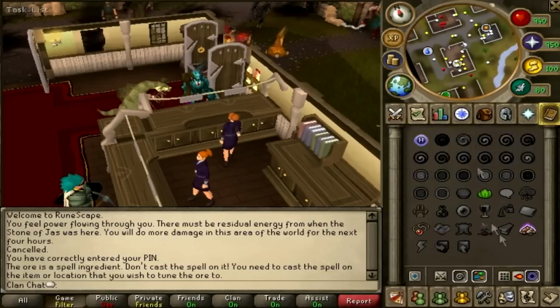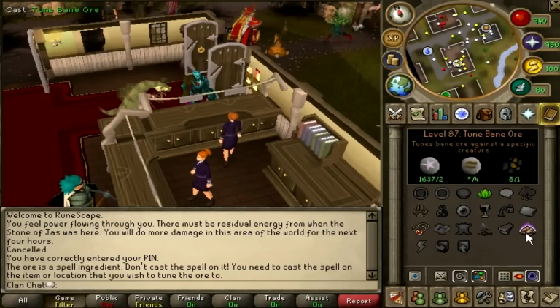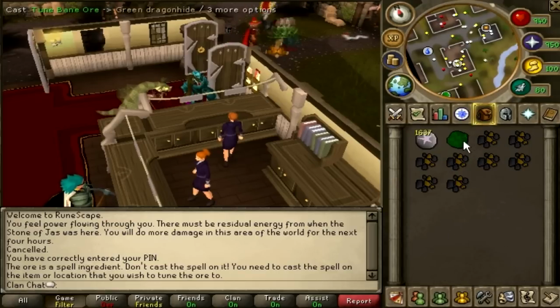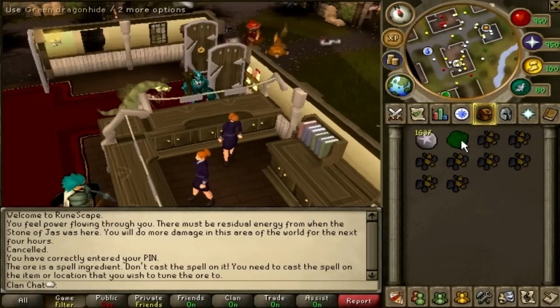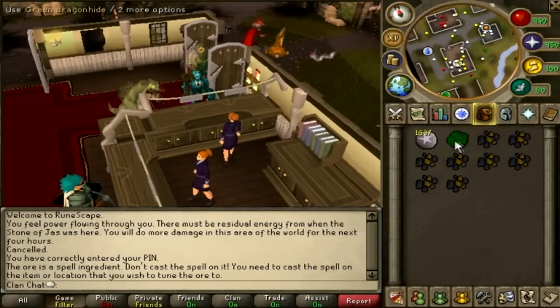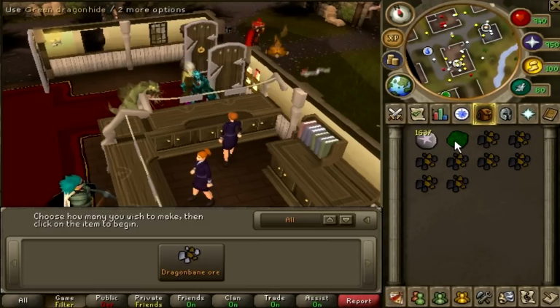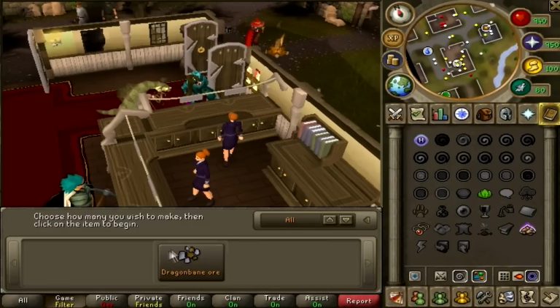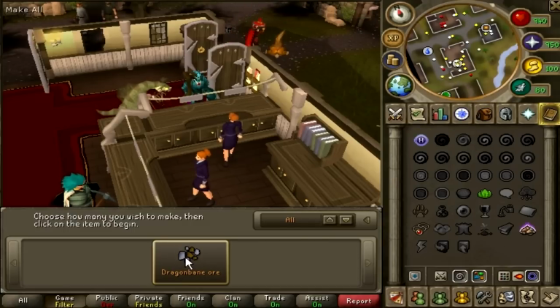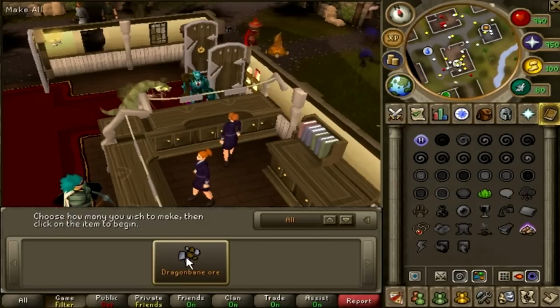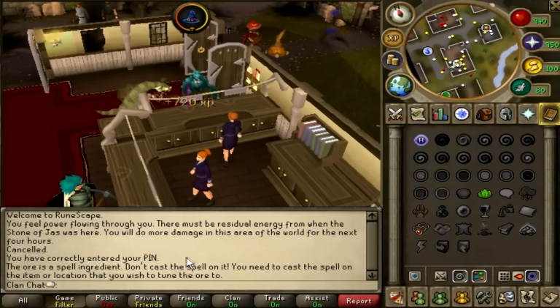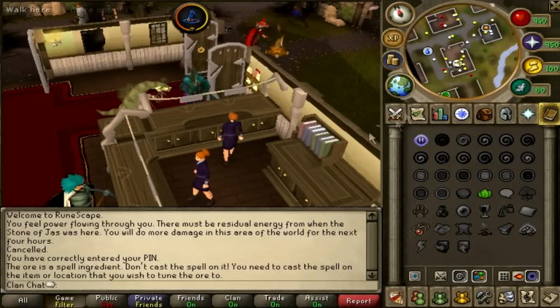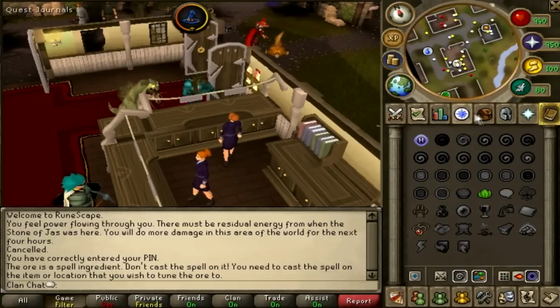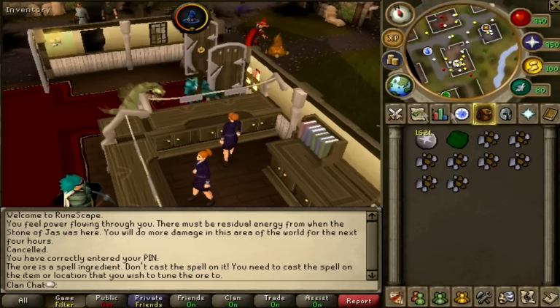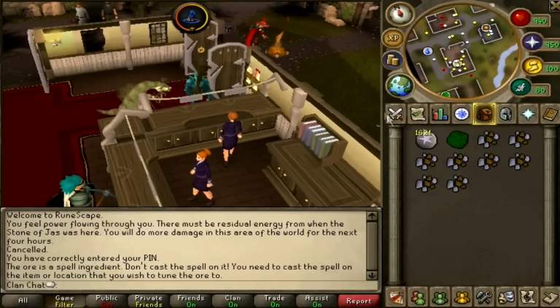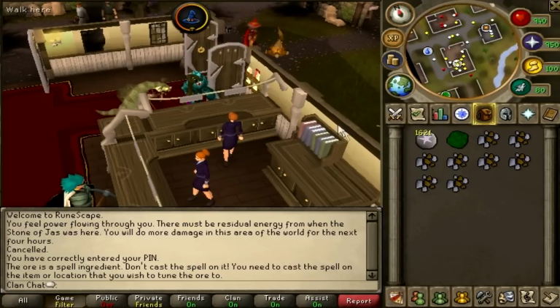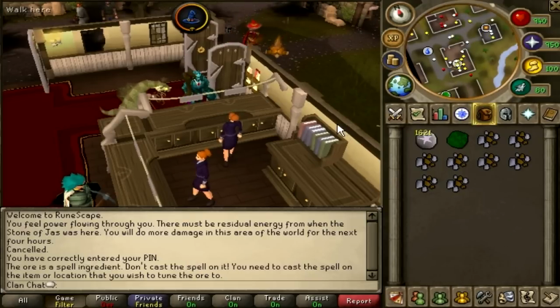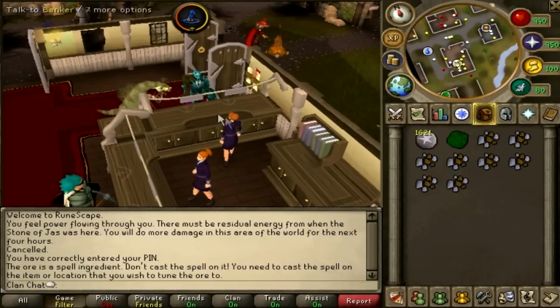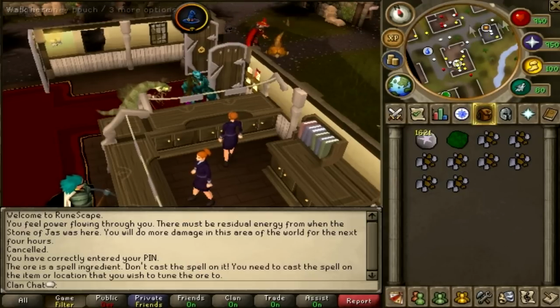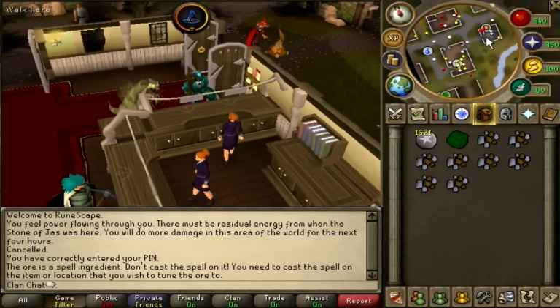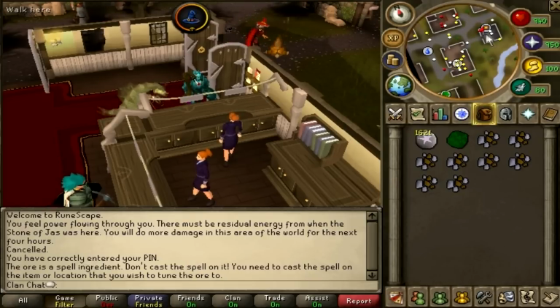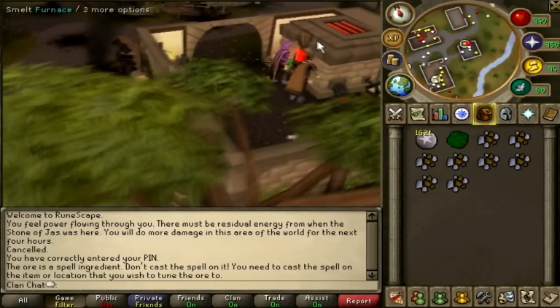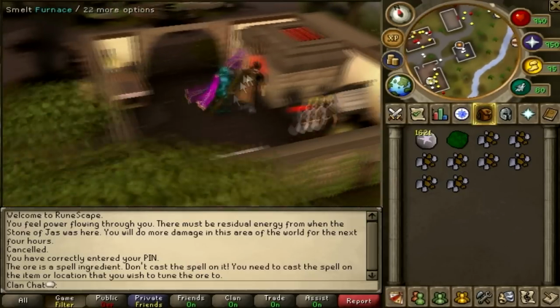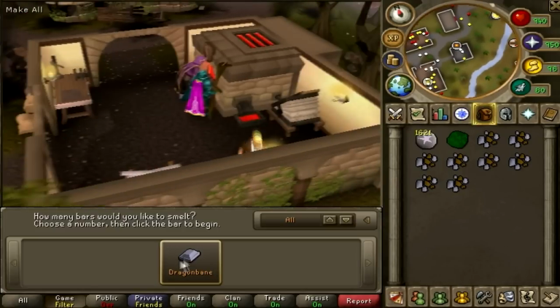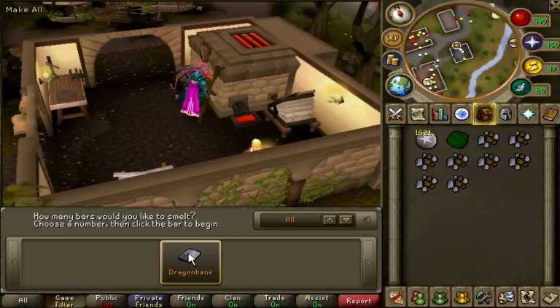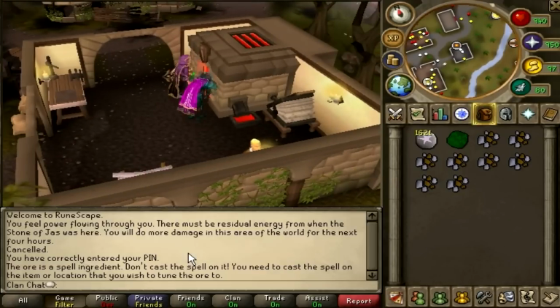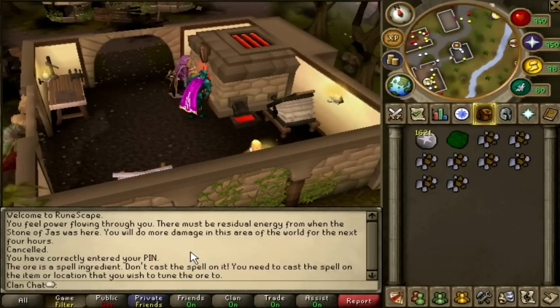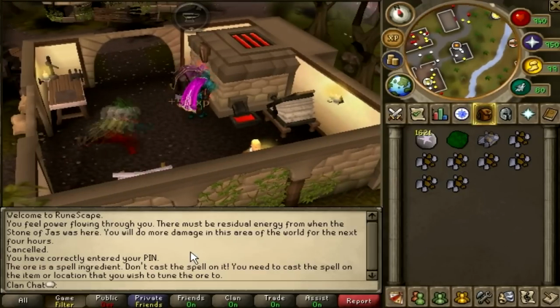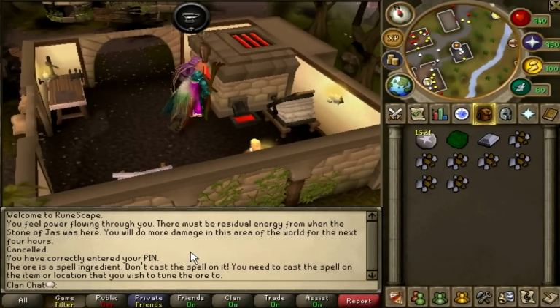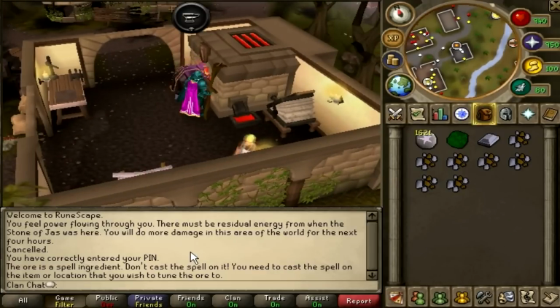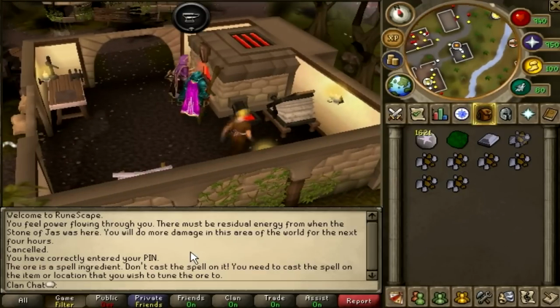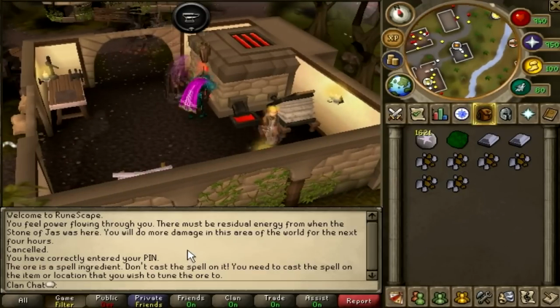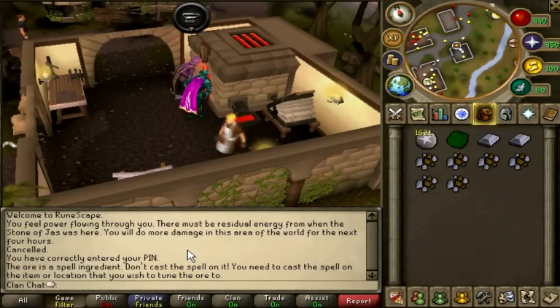Cast the Tuned Bain Ore Spell on the Dragon Bone or Hide with the Orsignor Inventory. Take the Tuned Ore to a furnace and smelt them into bars.